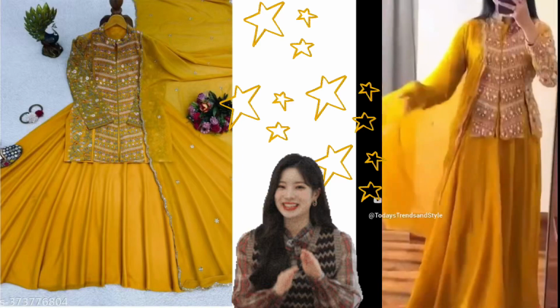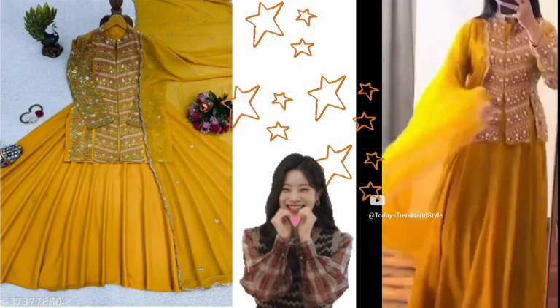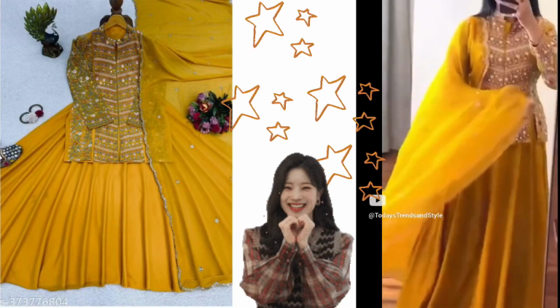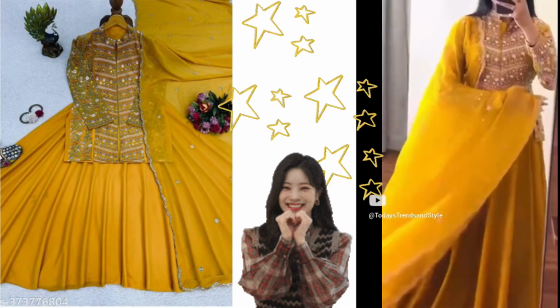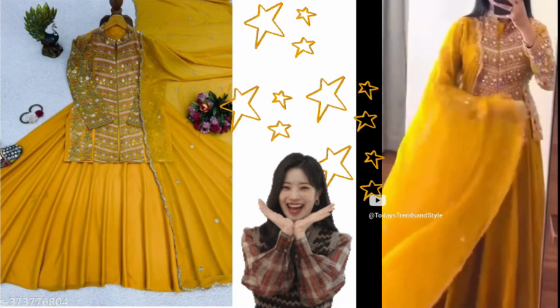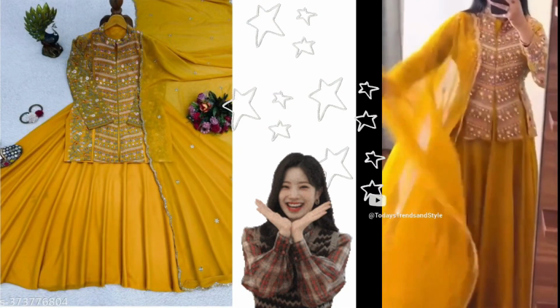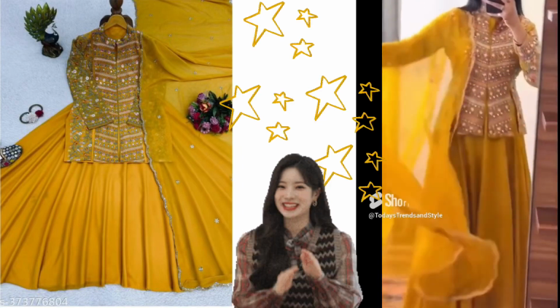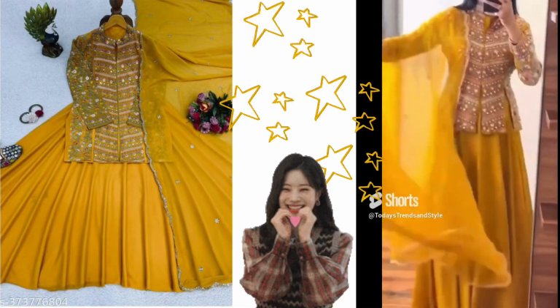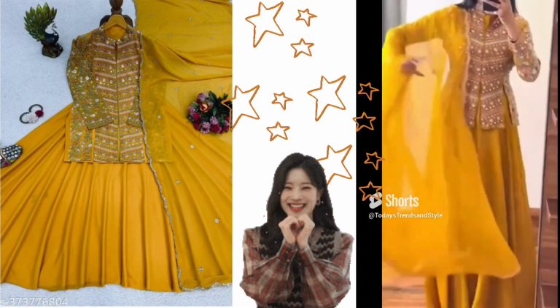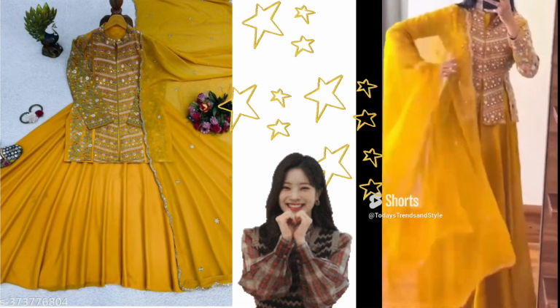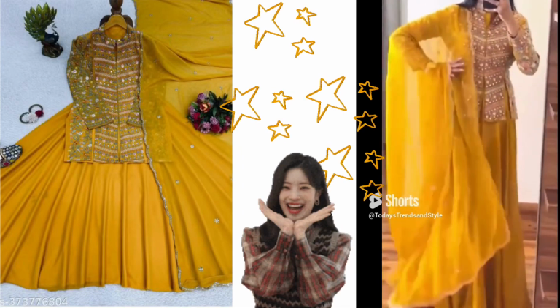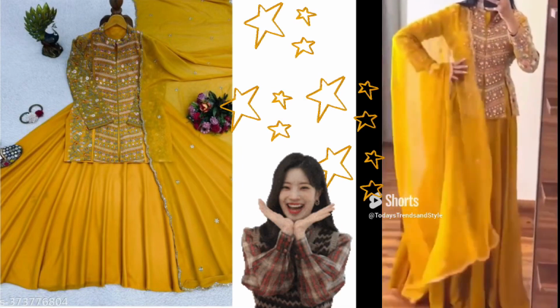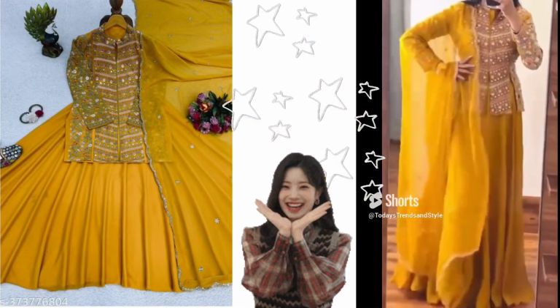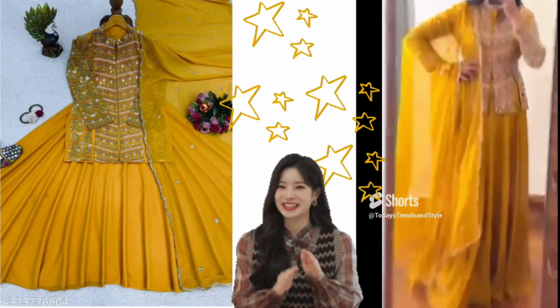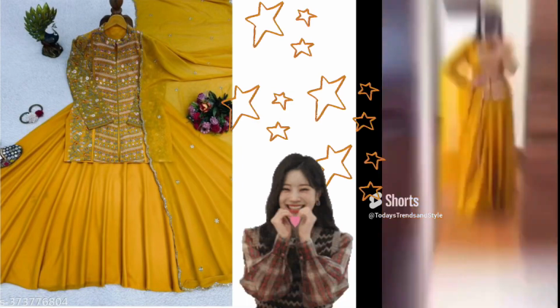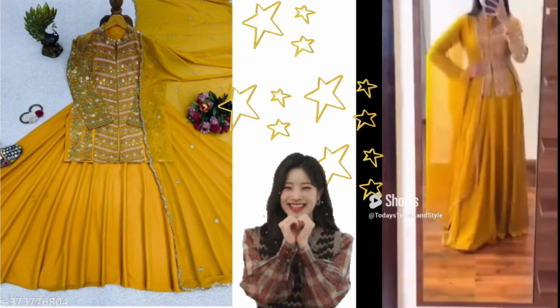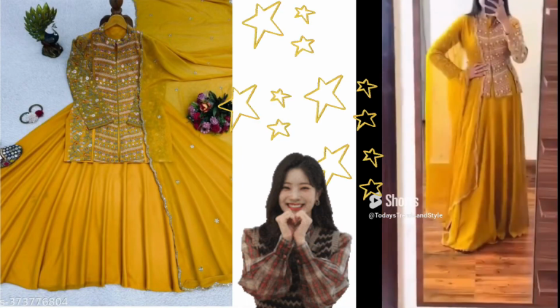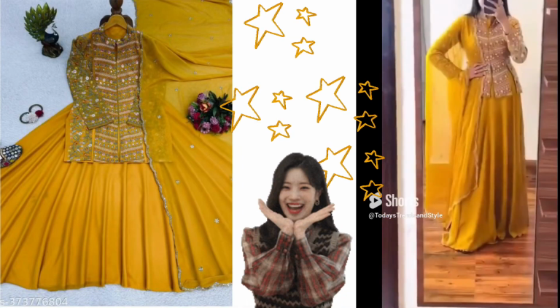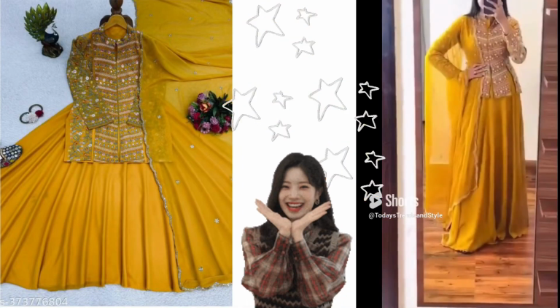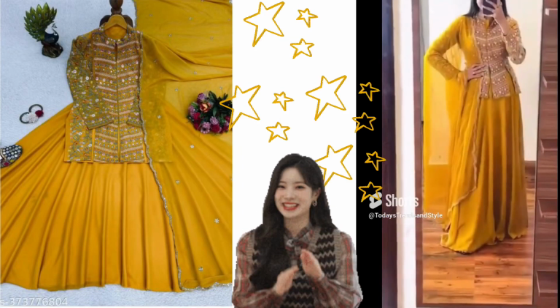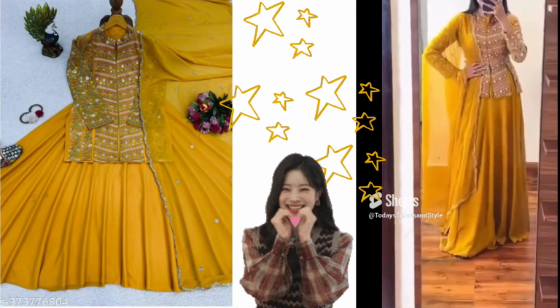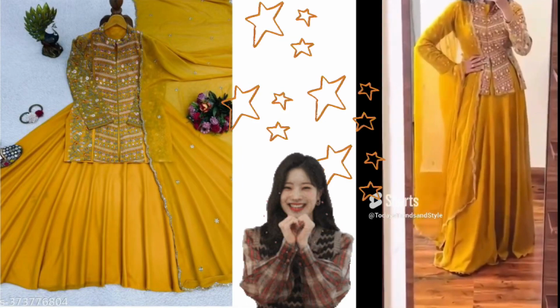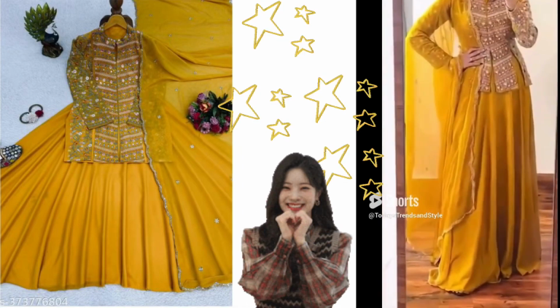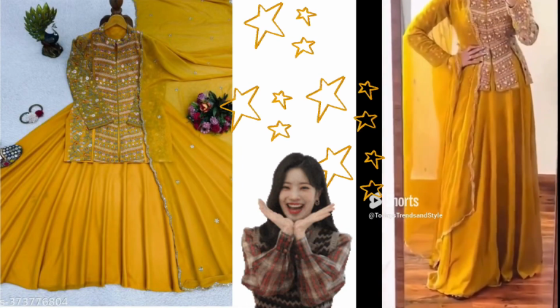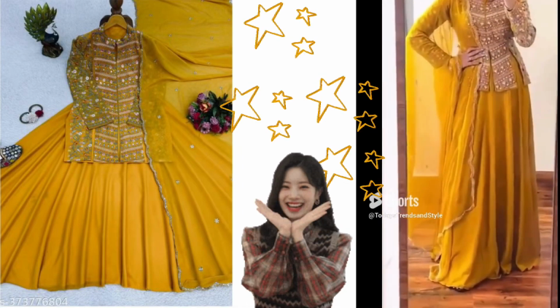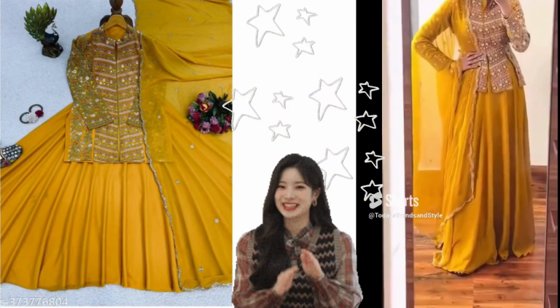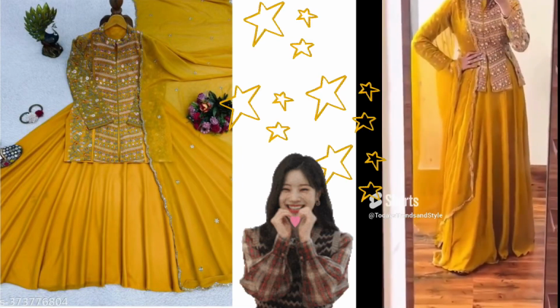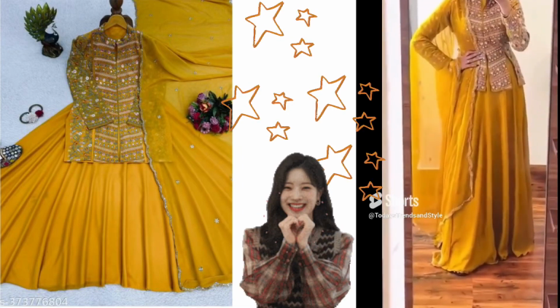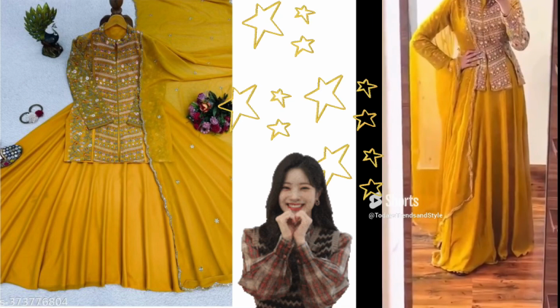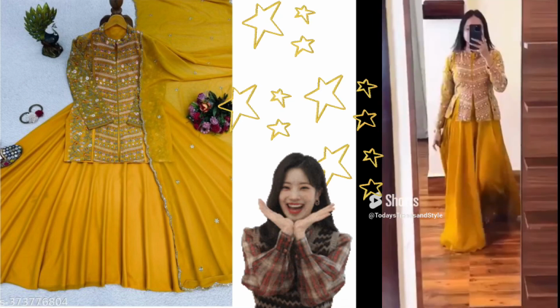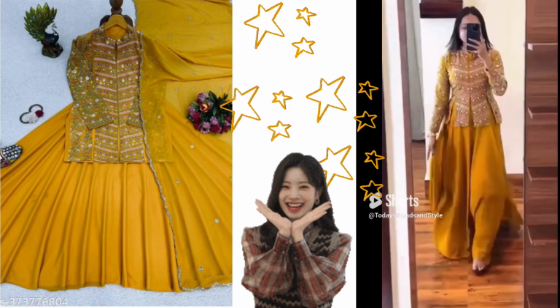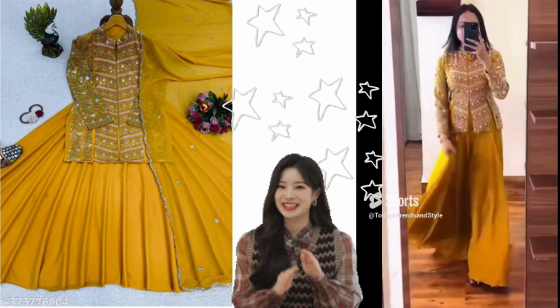This outfit is the same. I didn't use yellow color, which is a lot of color, but it's two different colors. This is the same color.